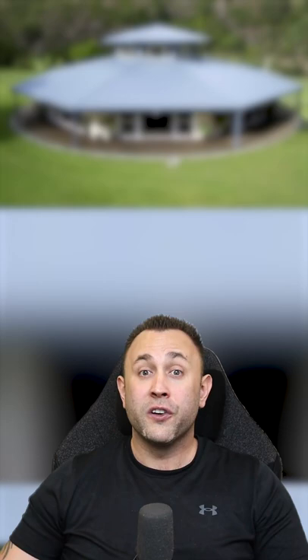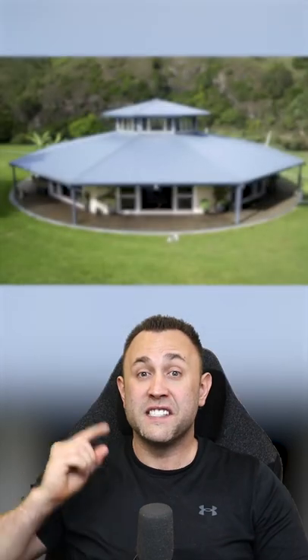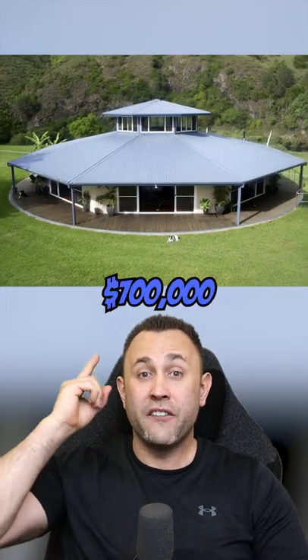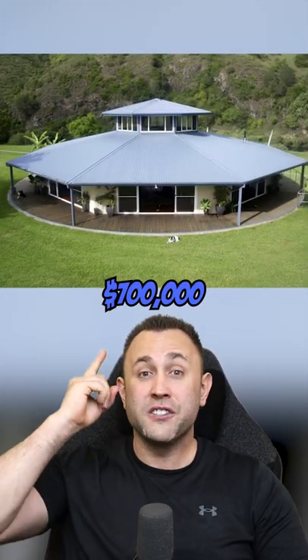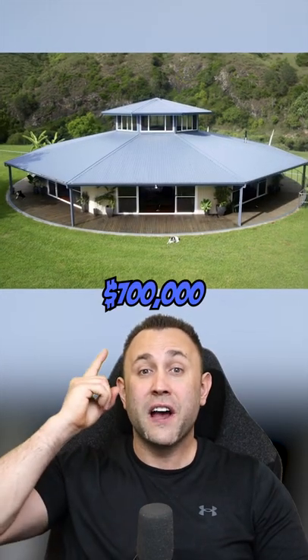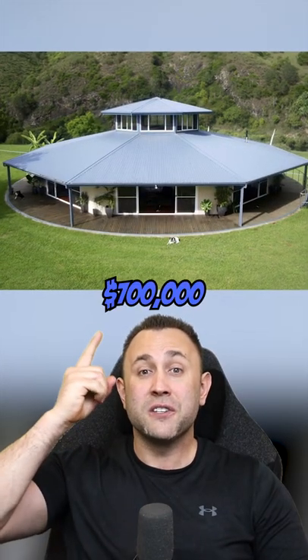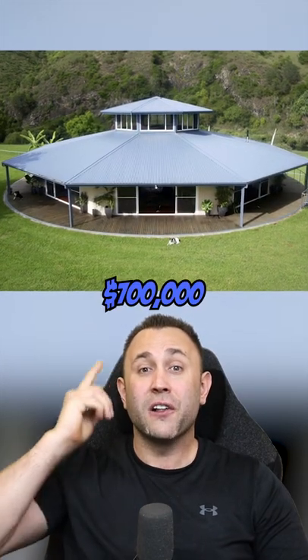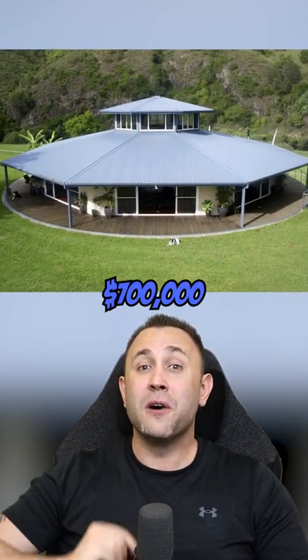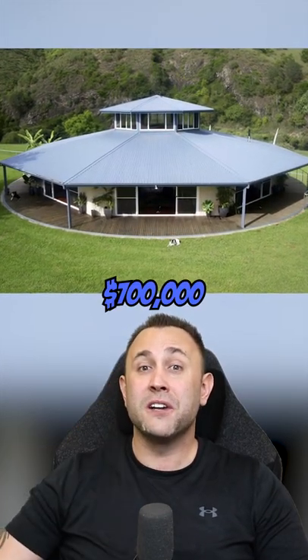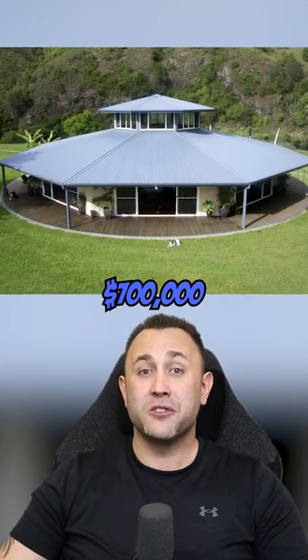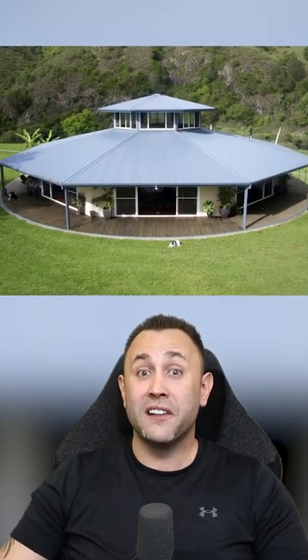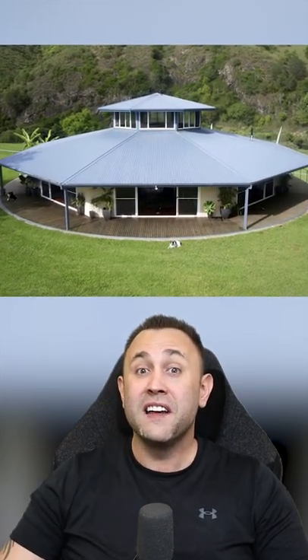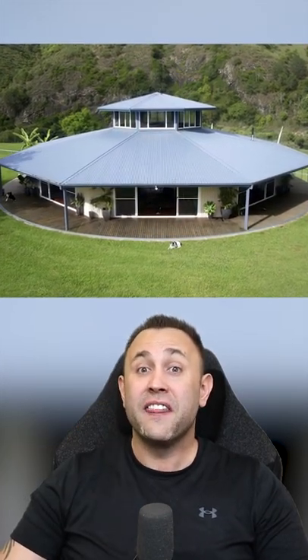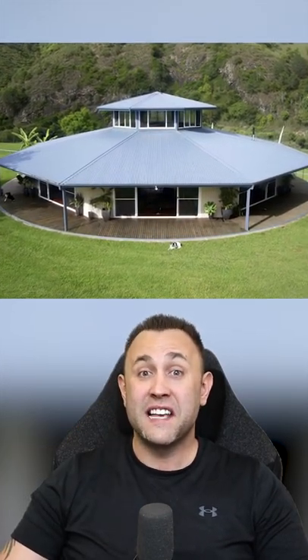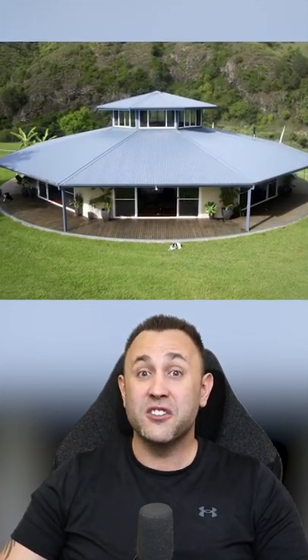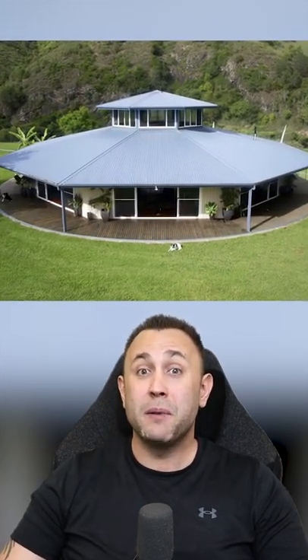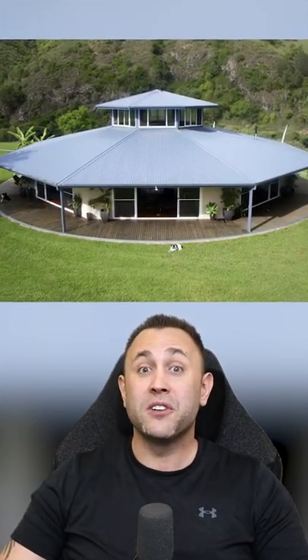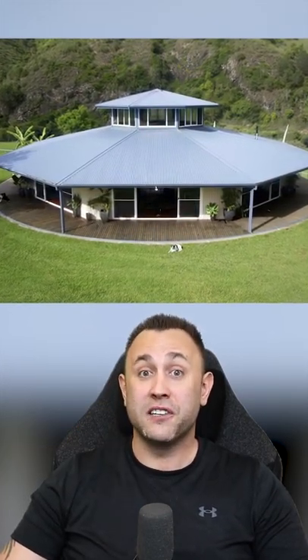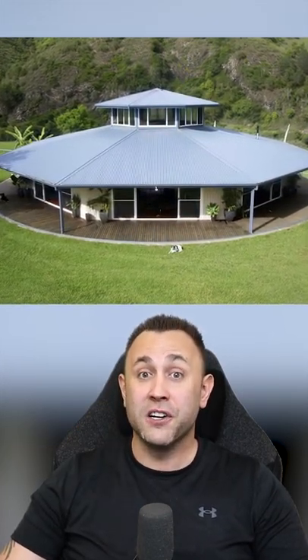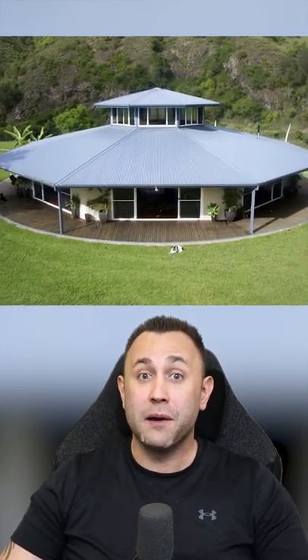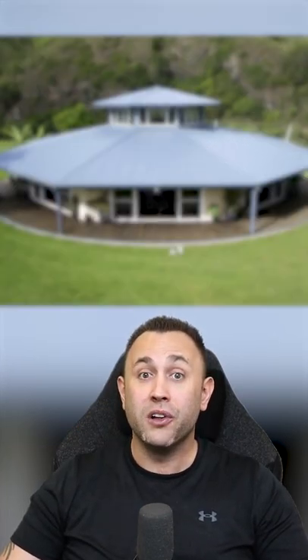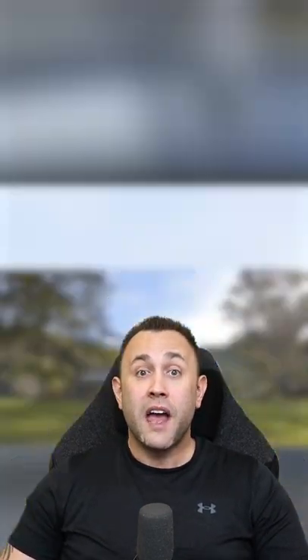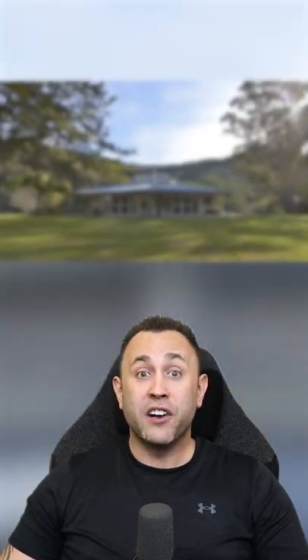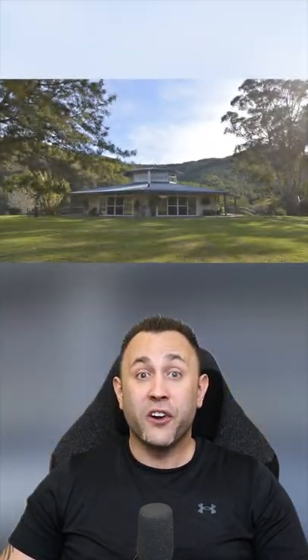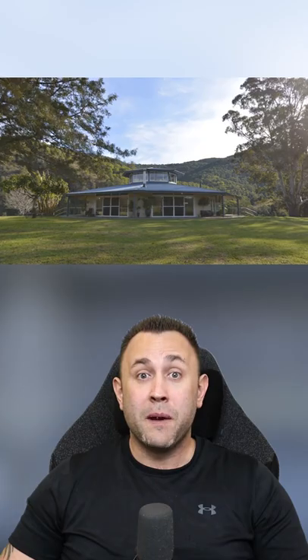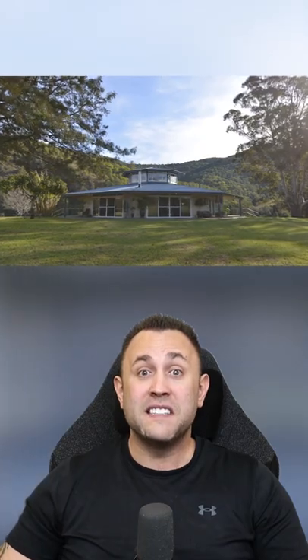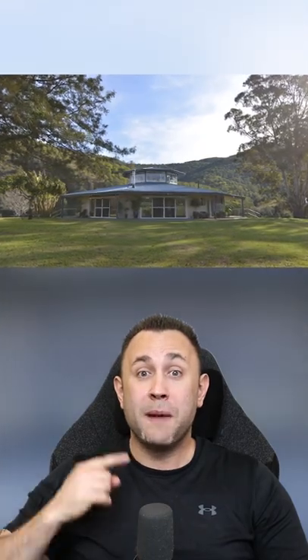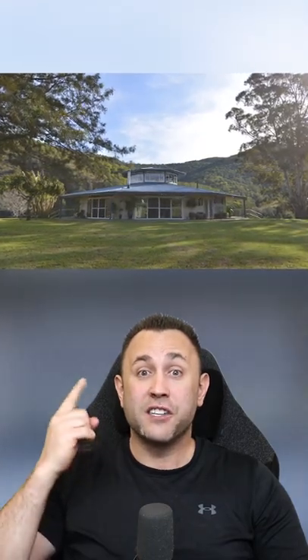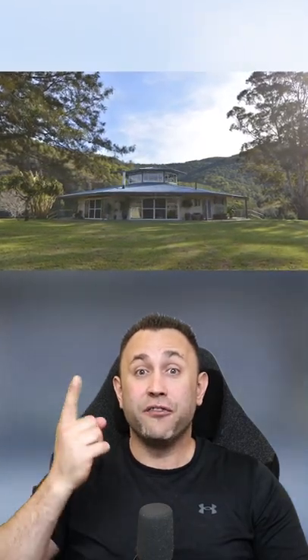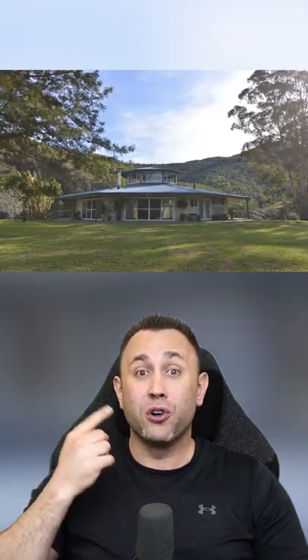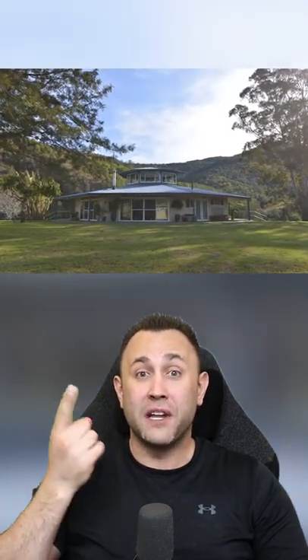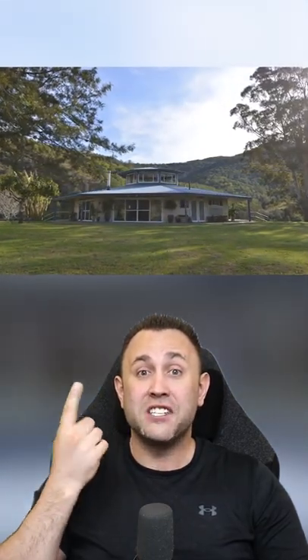There's a $700,000 house in Australia that's actually built on a turntable. Every 30 minutes it makes a full rotation.